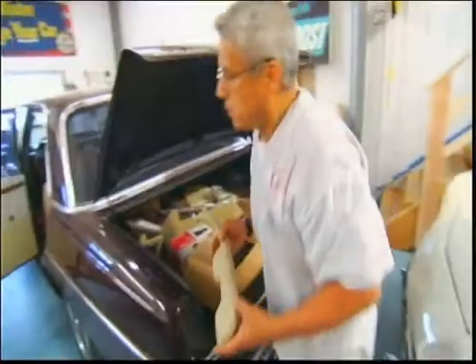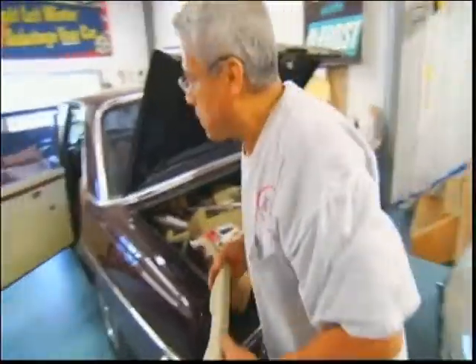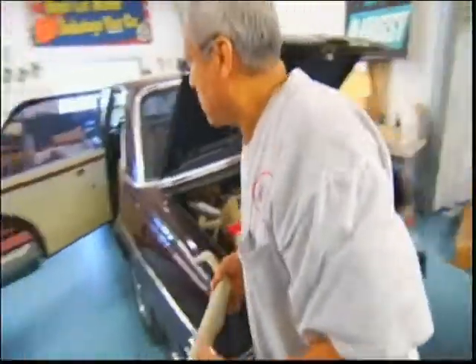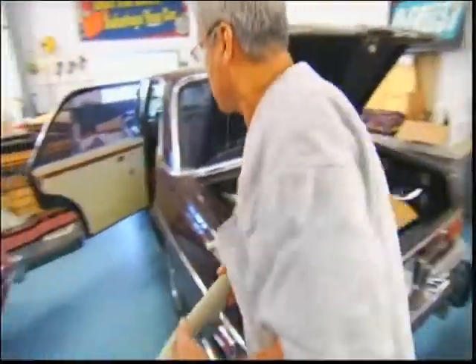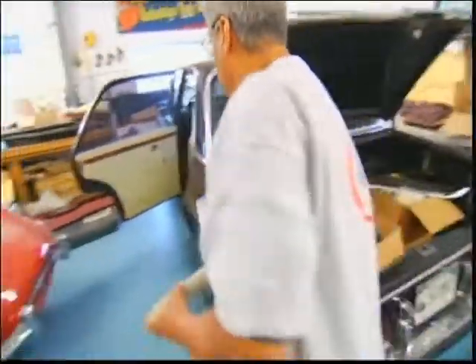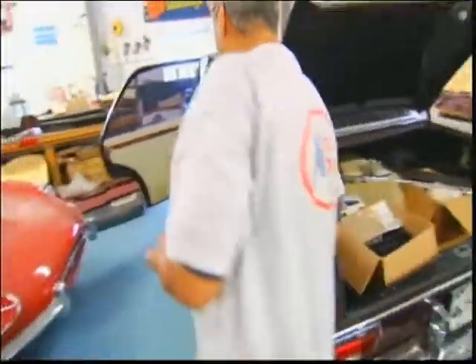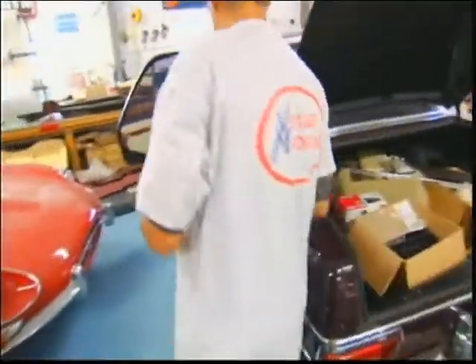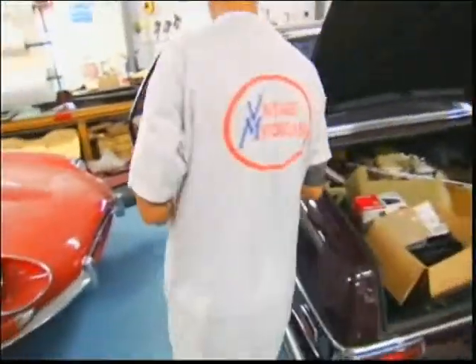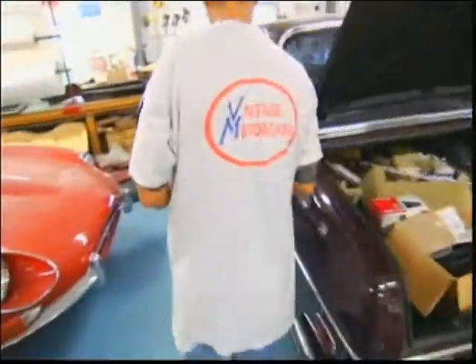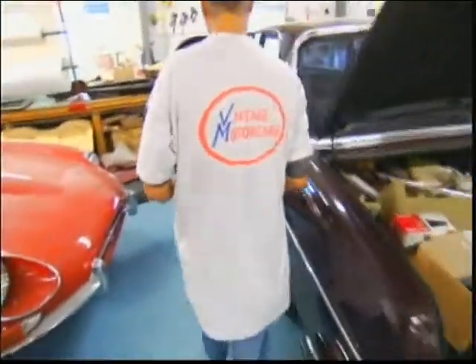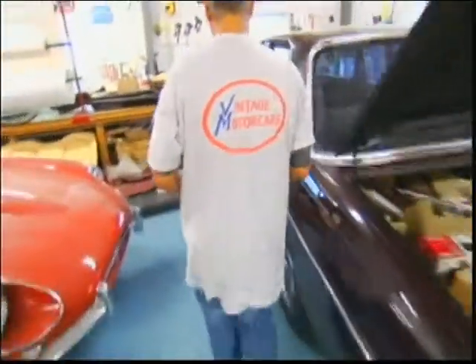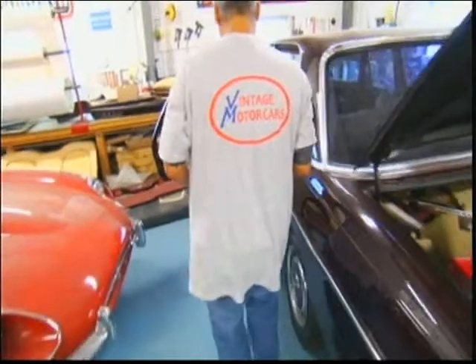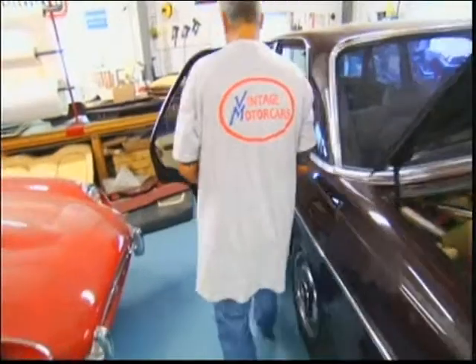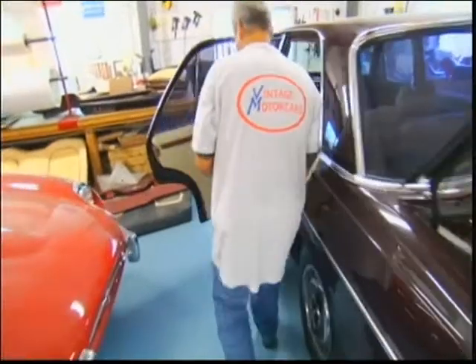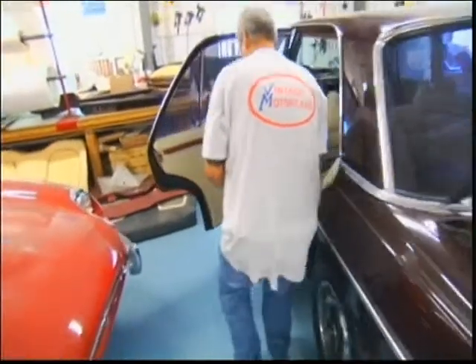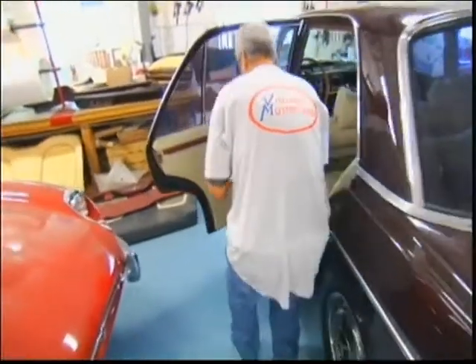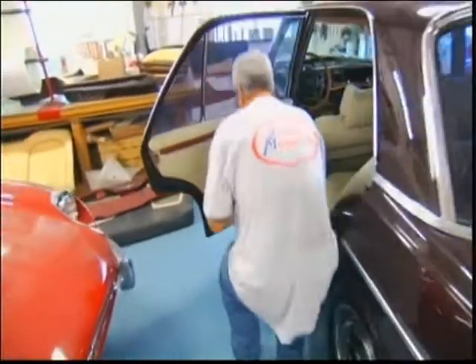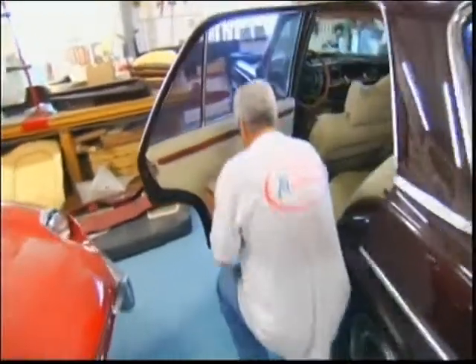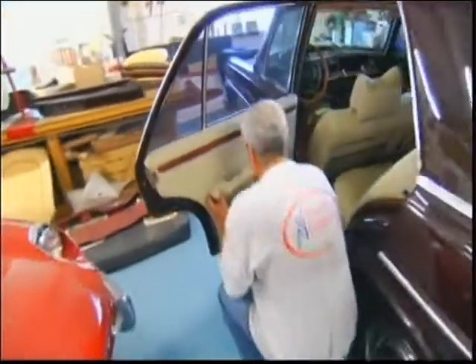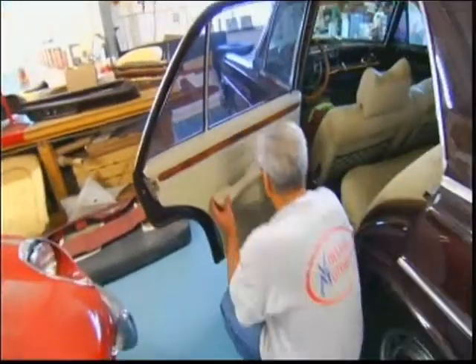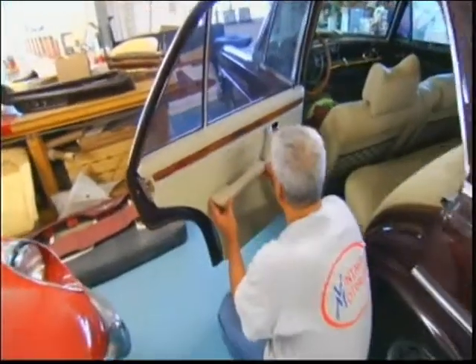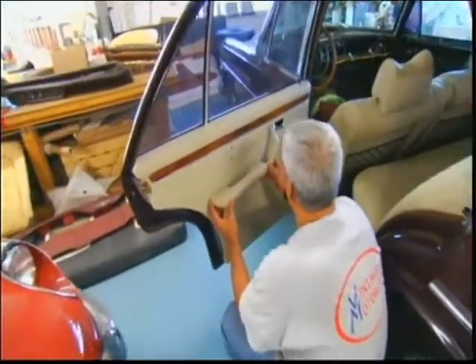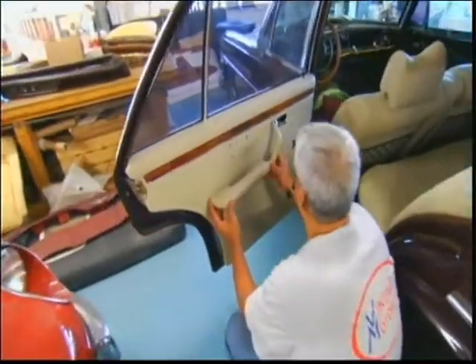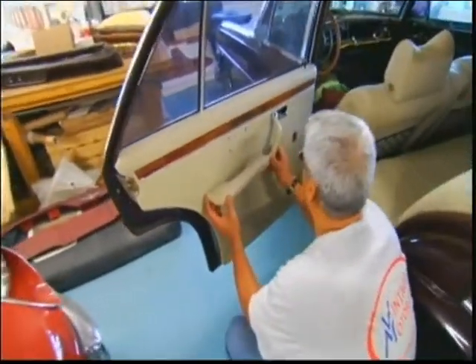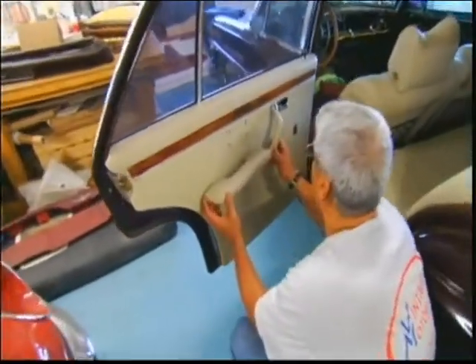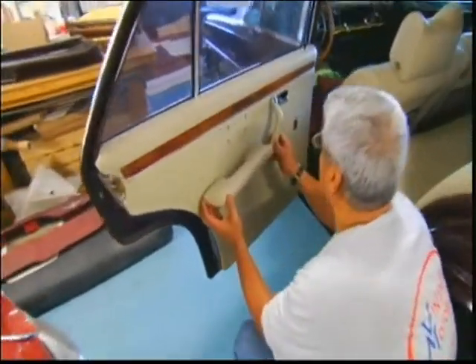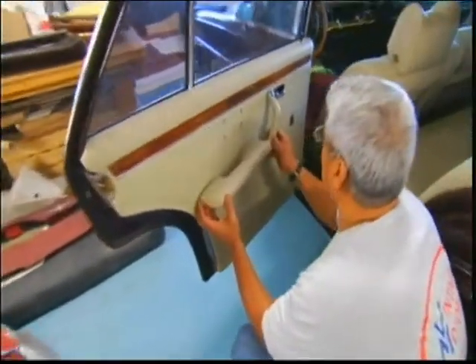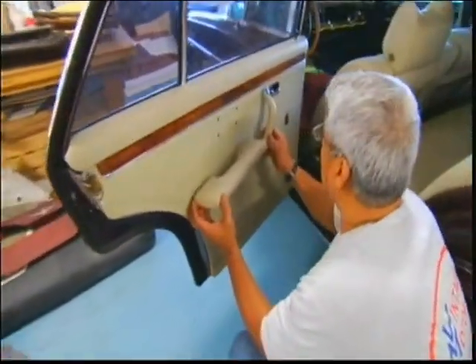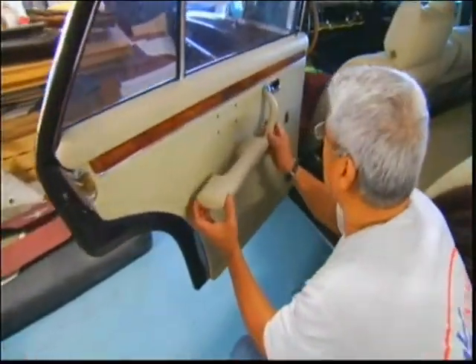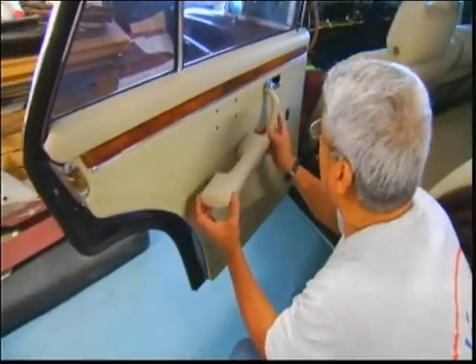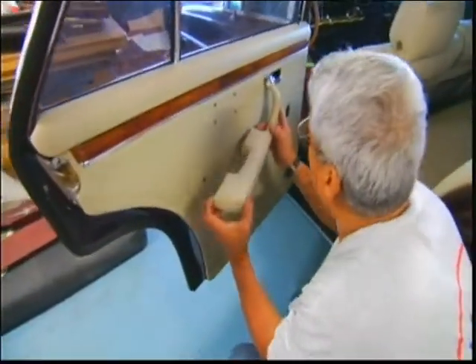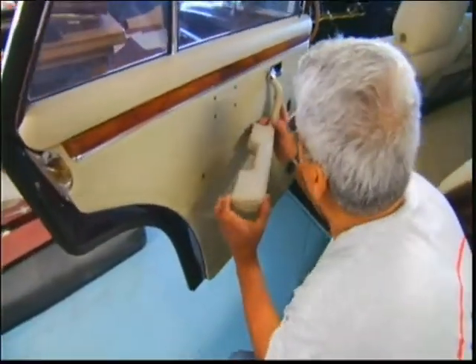We are also an authorized LeBaron body installer, so we install LeBaron body kits as well.